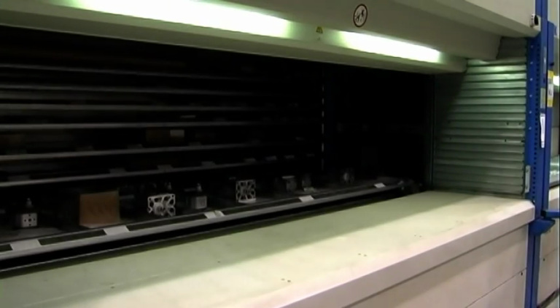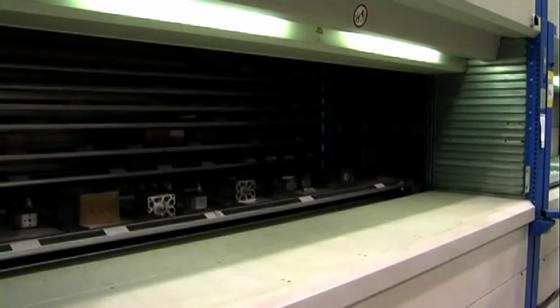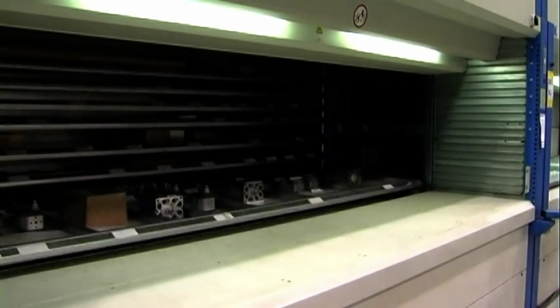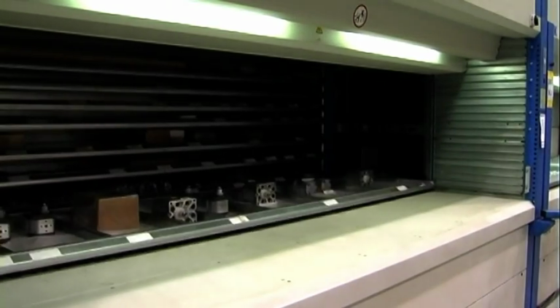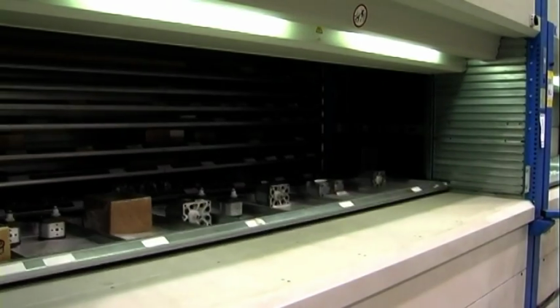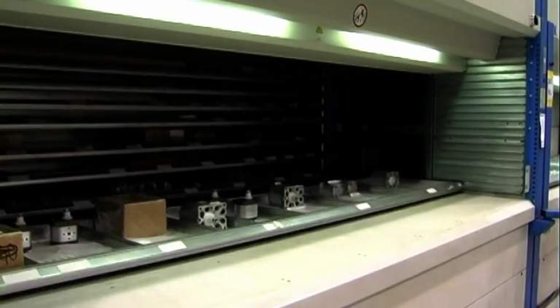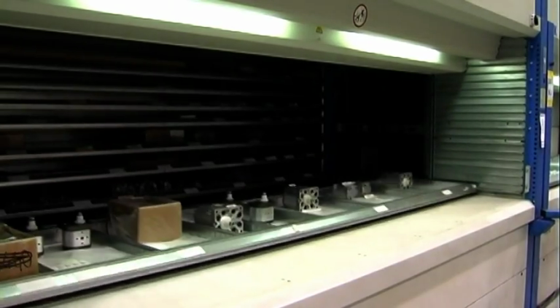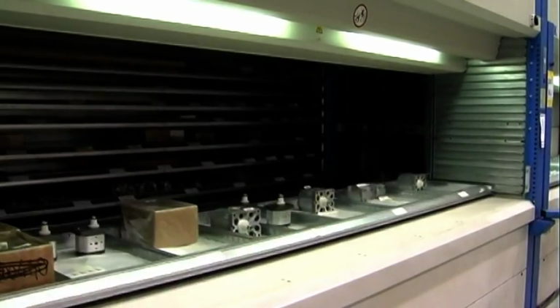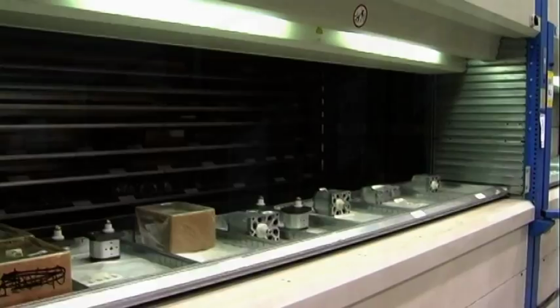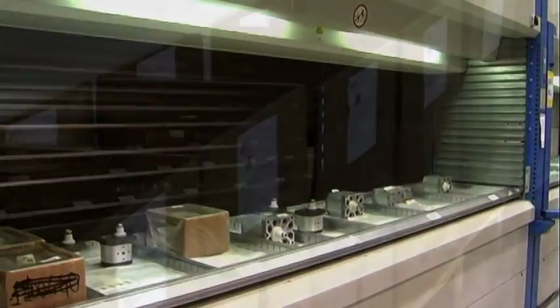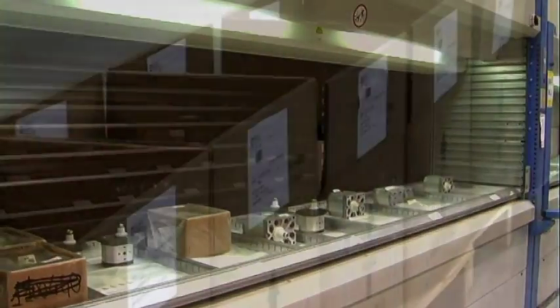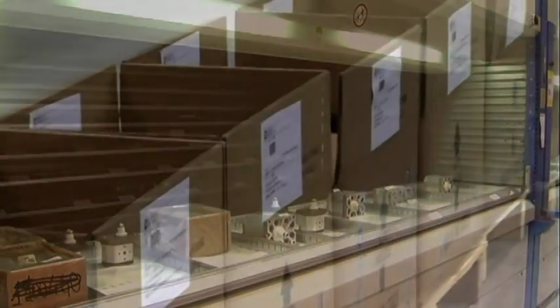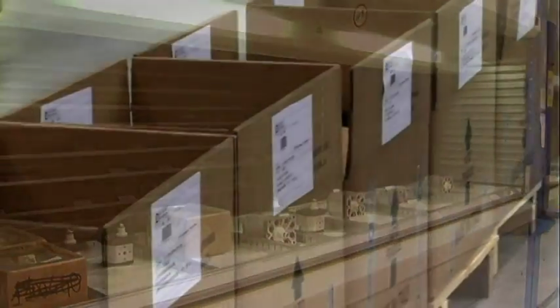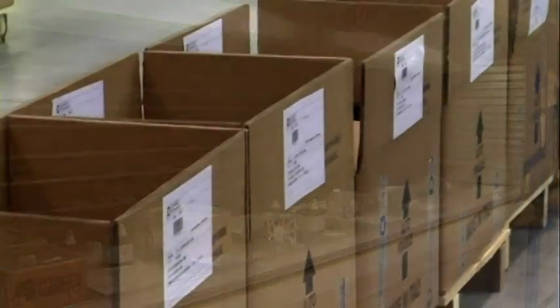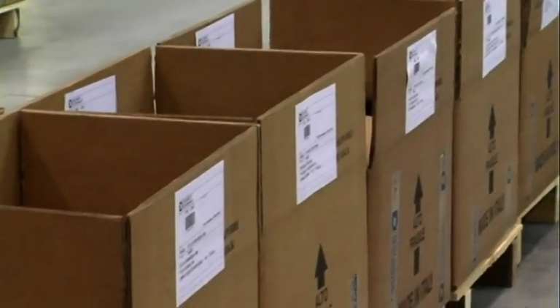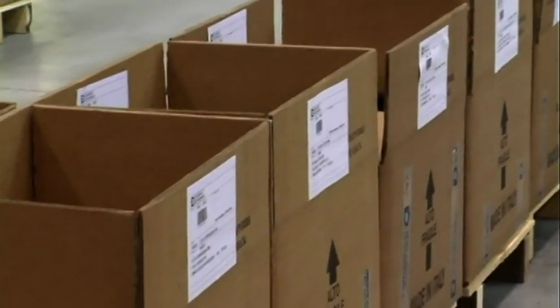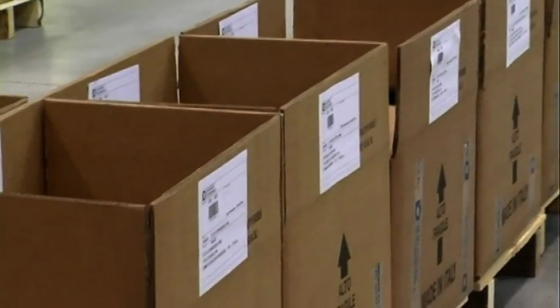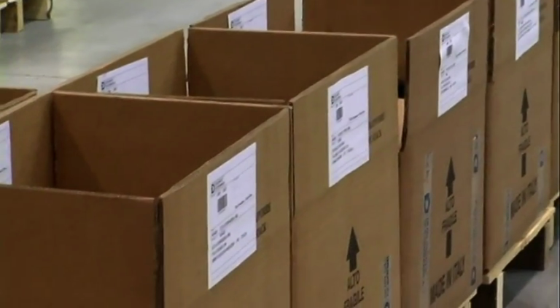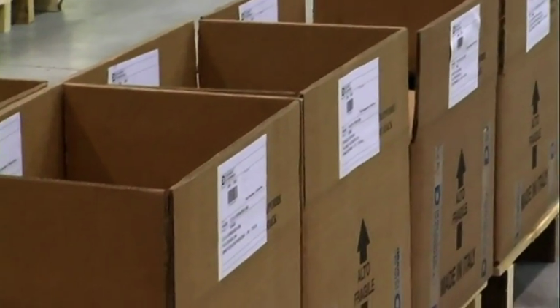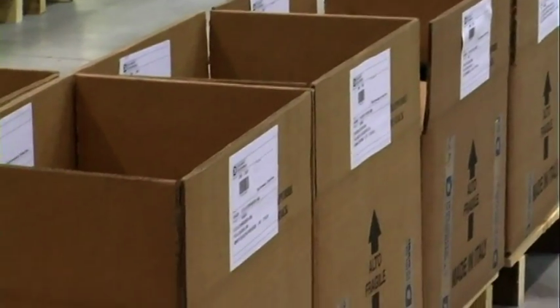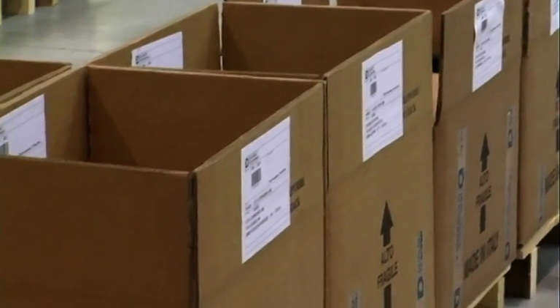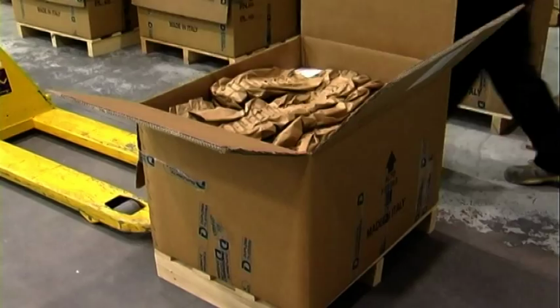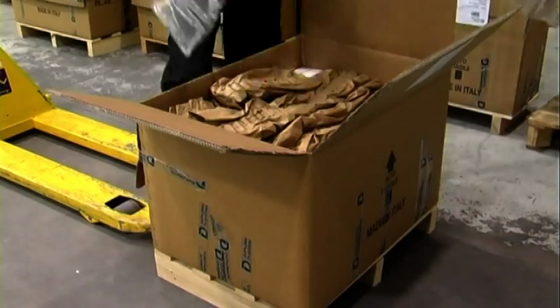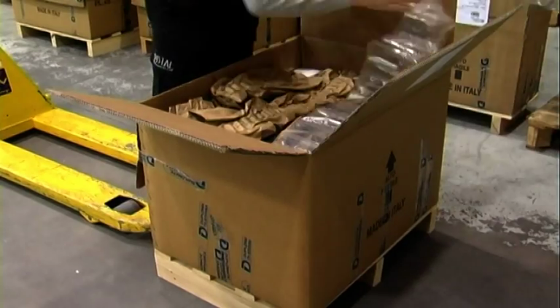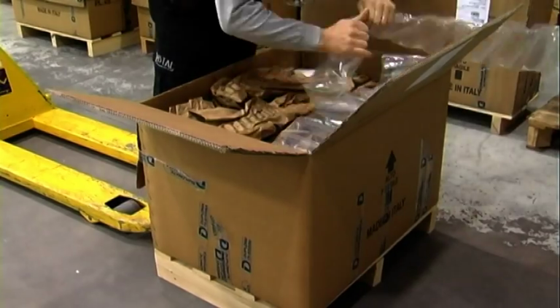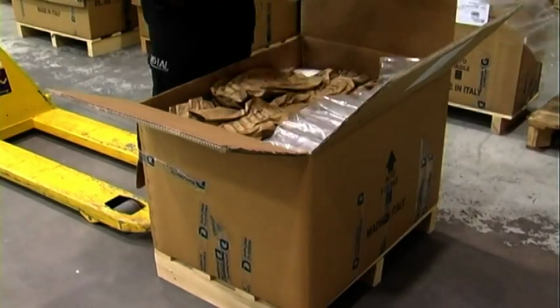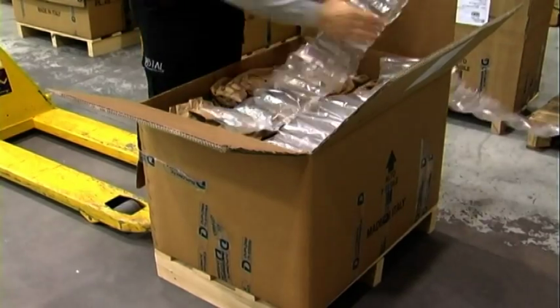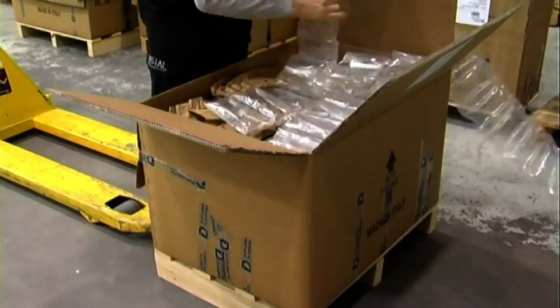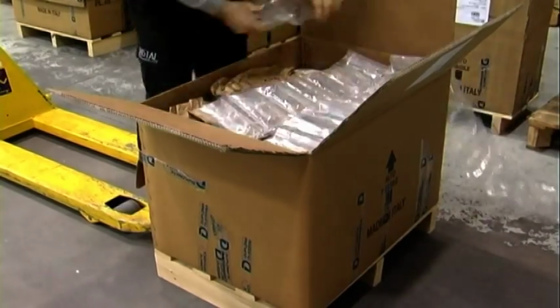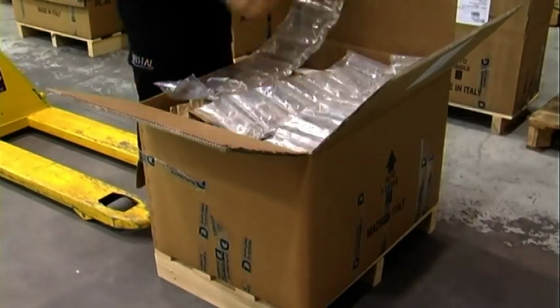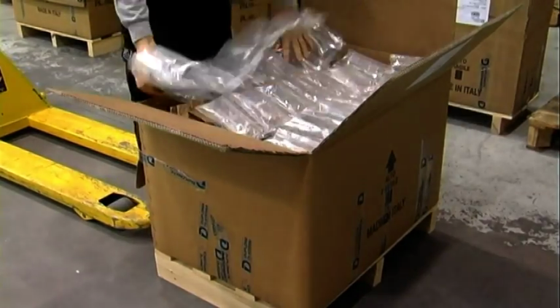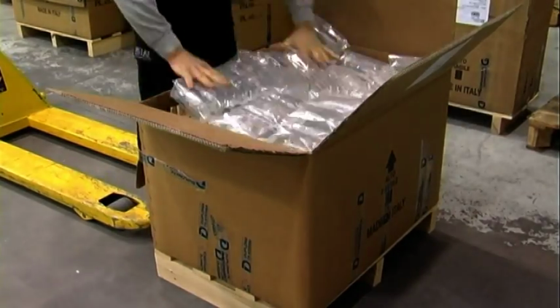All products, after having been mounted and tested, are stocked and ready to be sent.